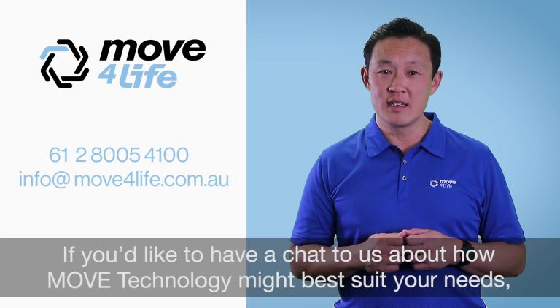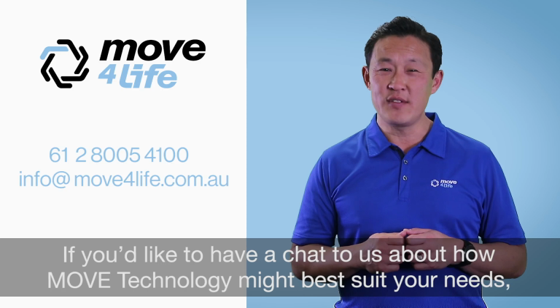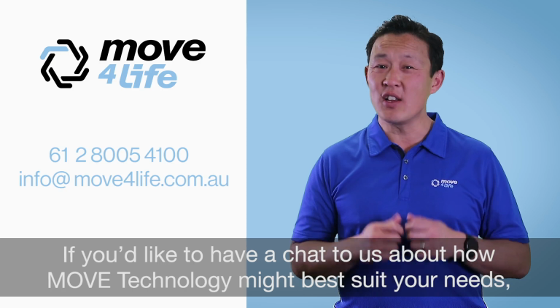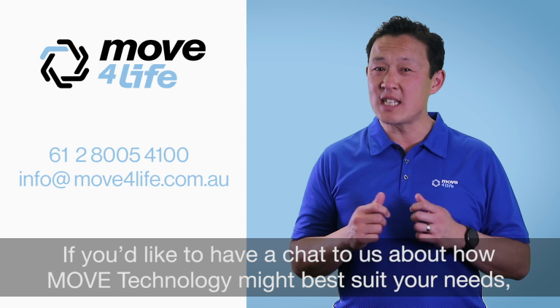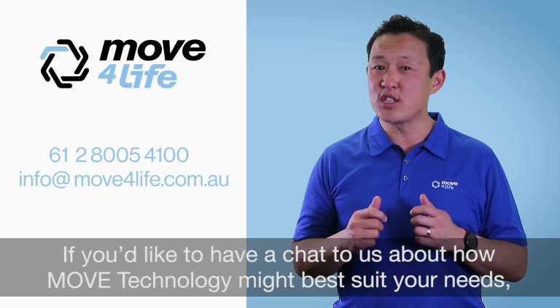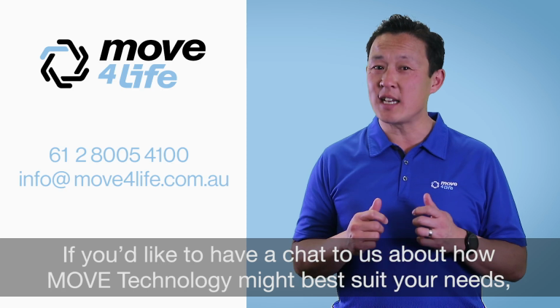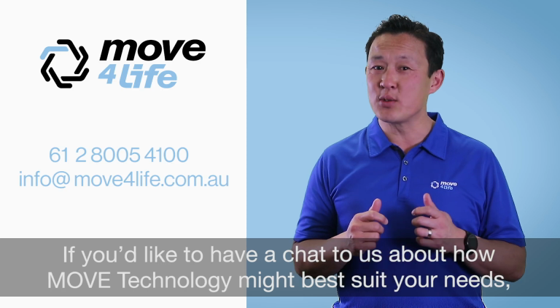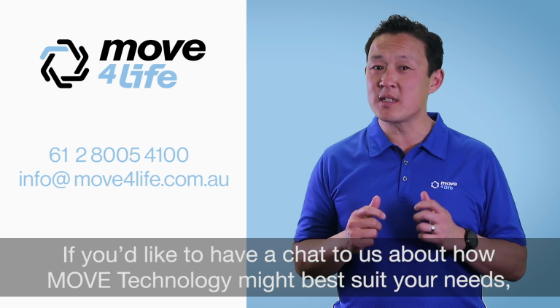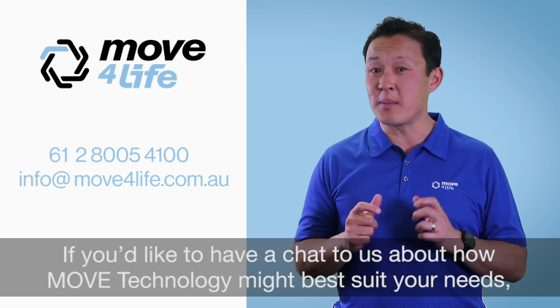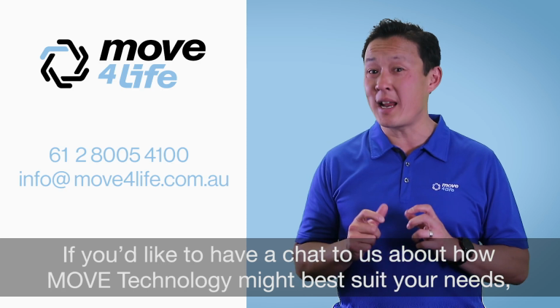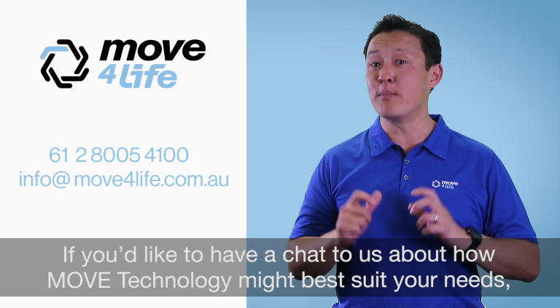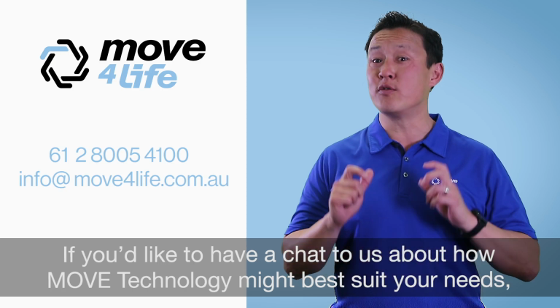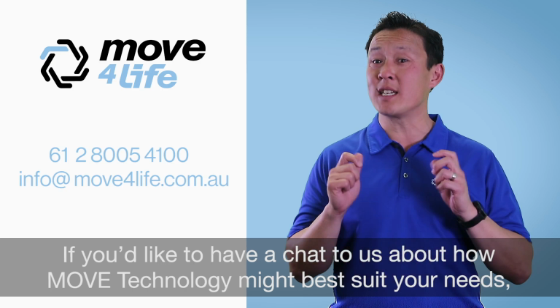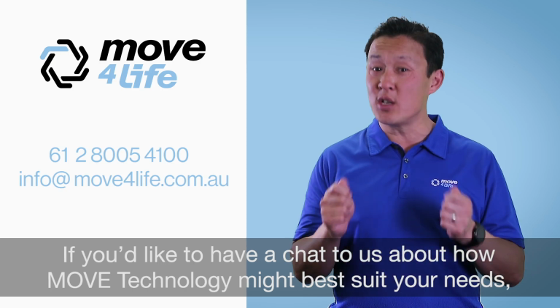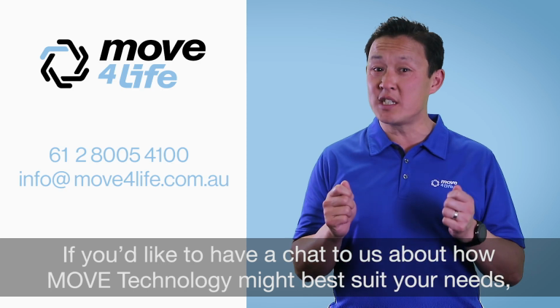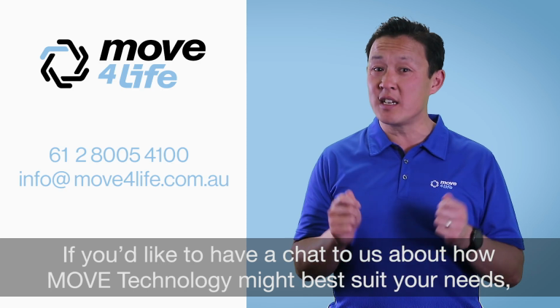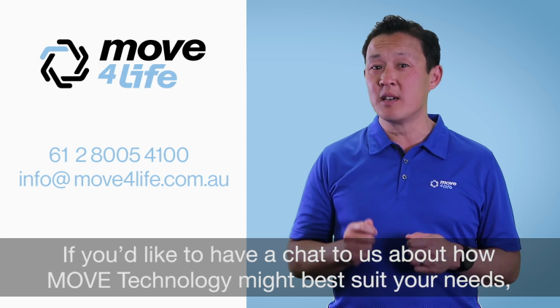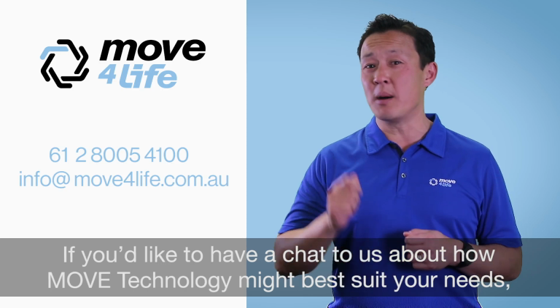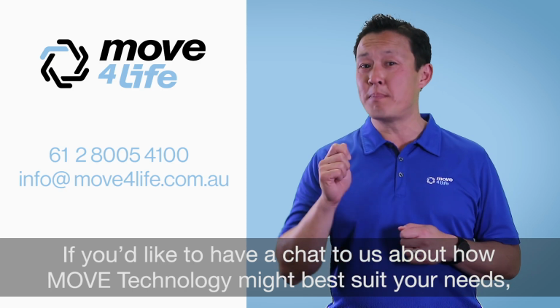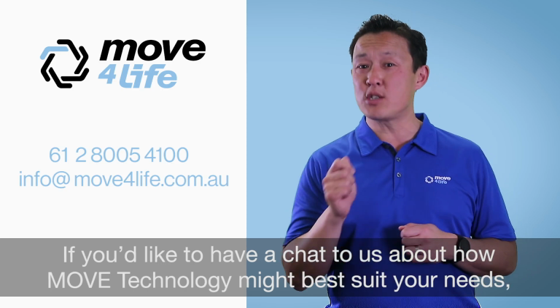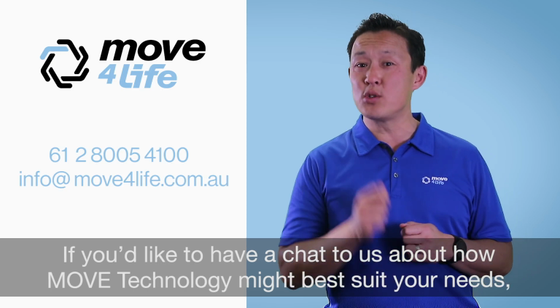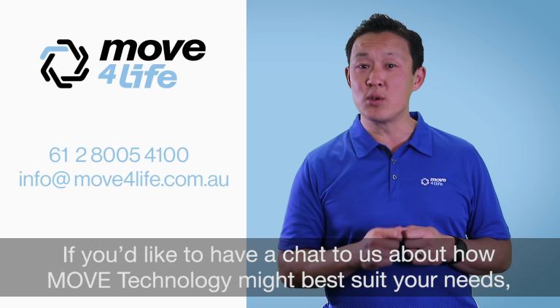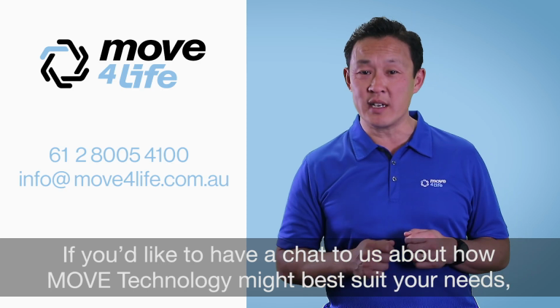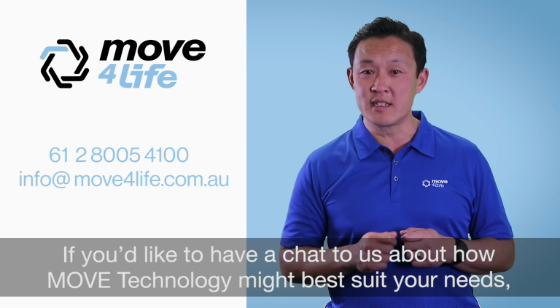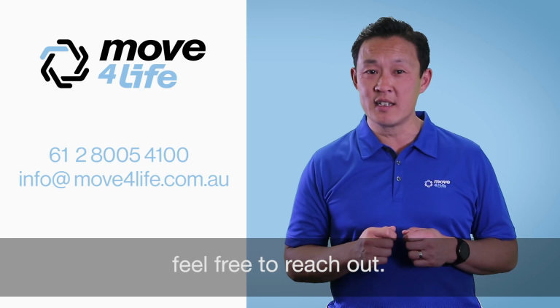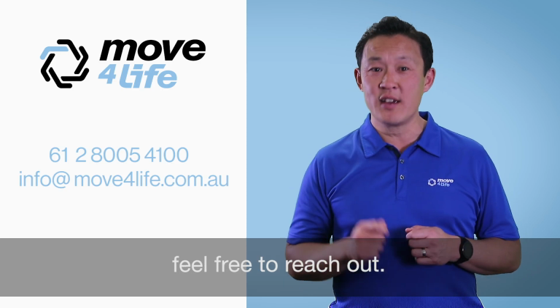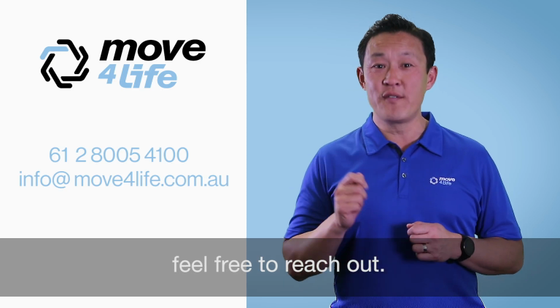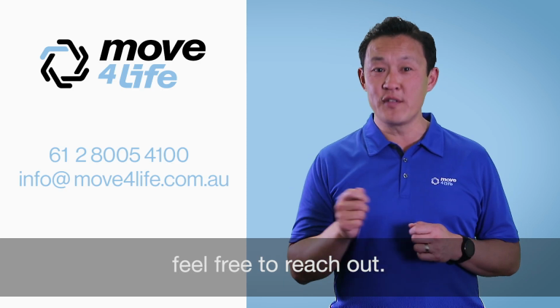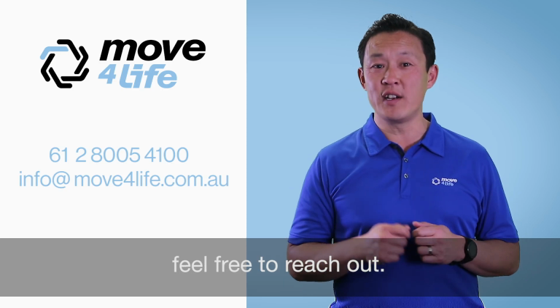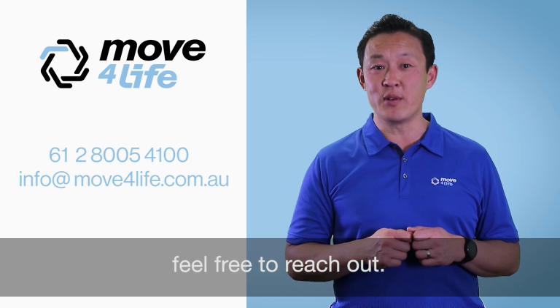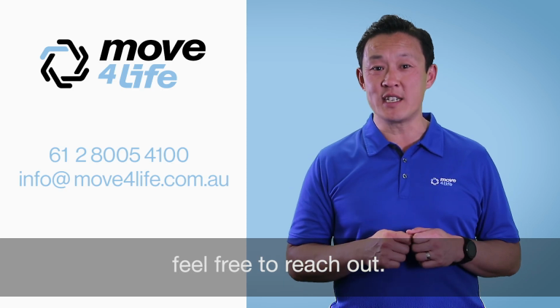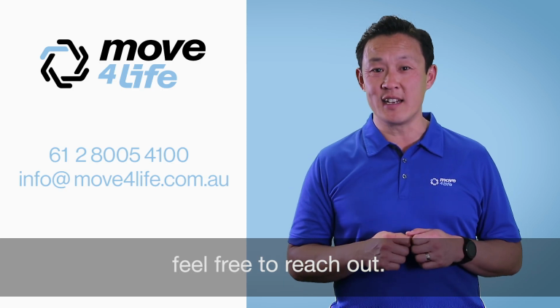If you'd like to have a chat to us about how Move technology might best suit your needs, feel free to reach out.